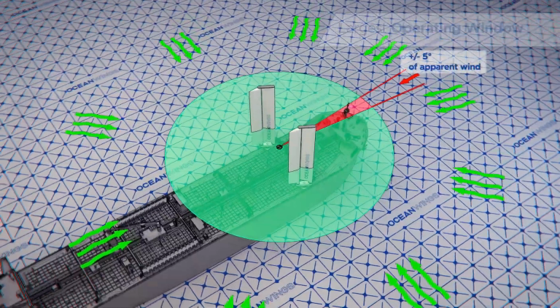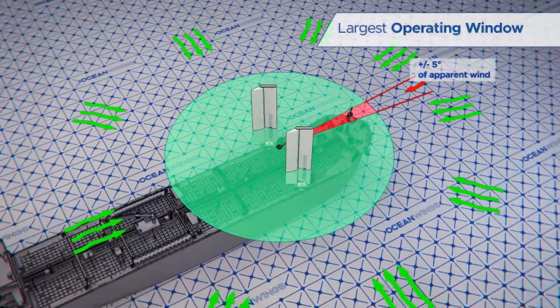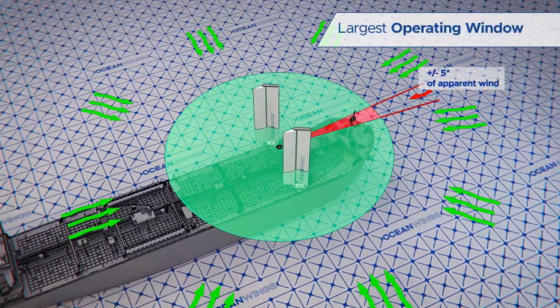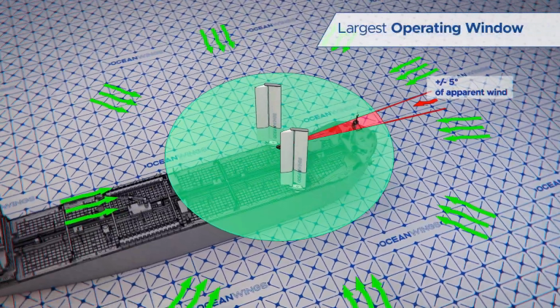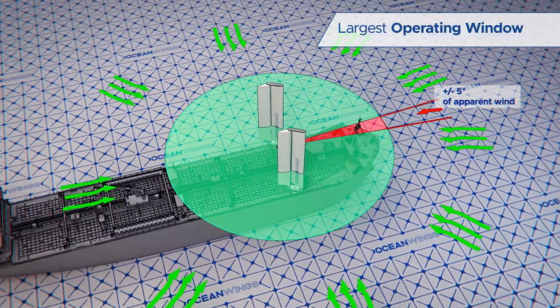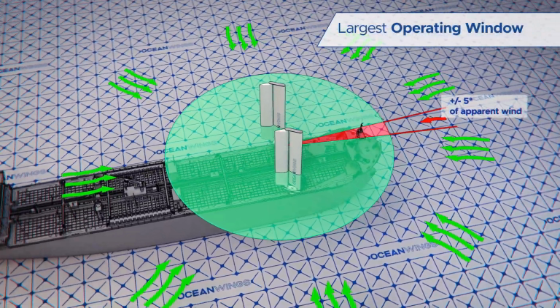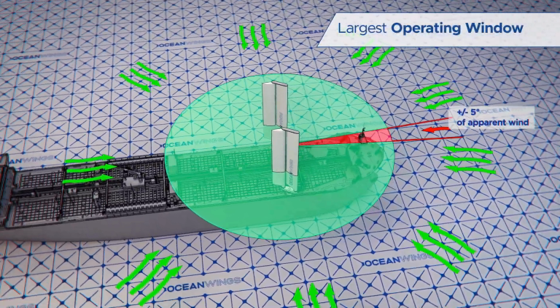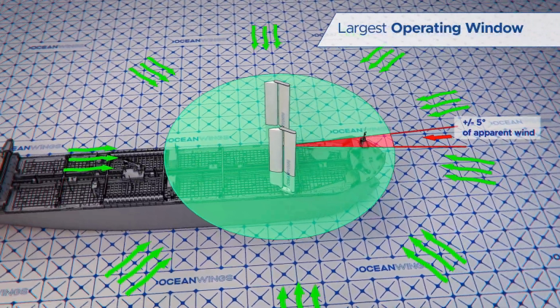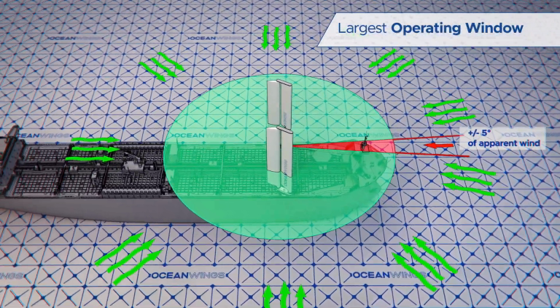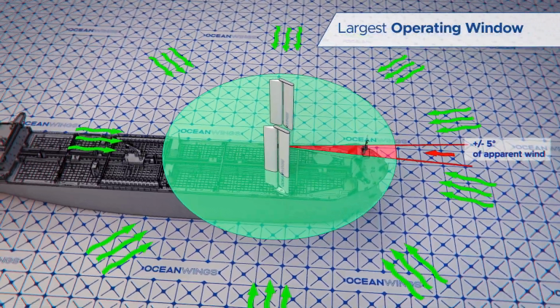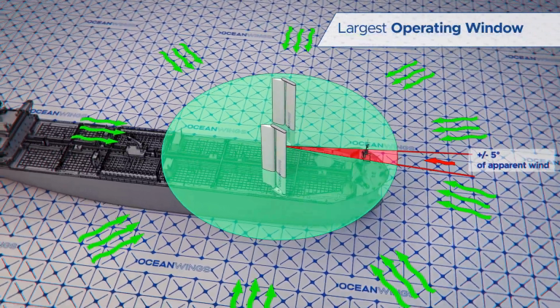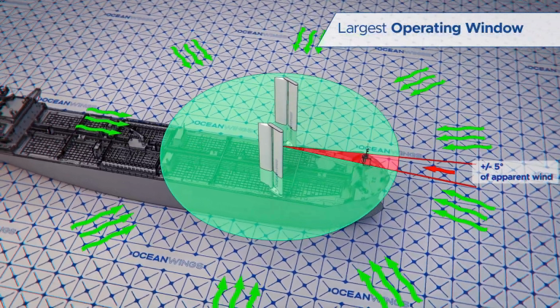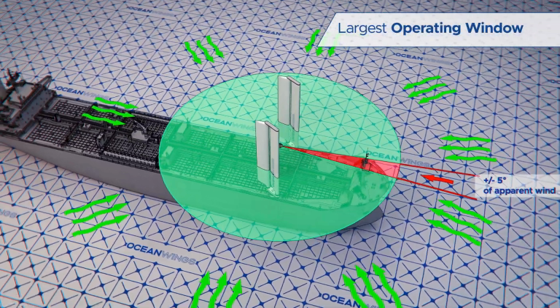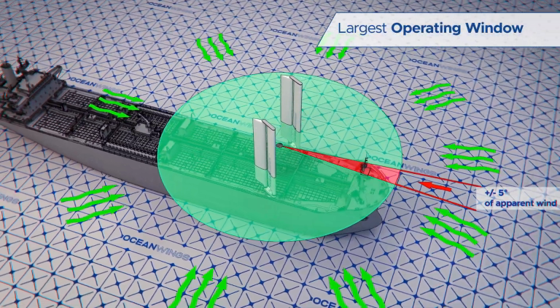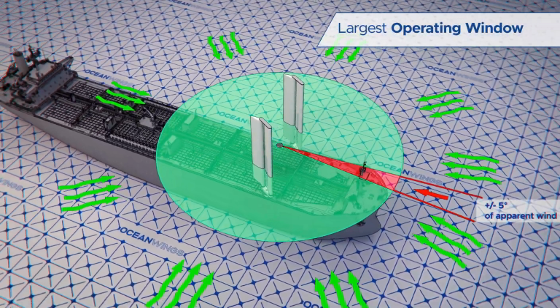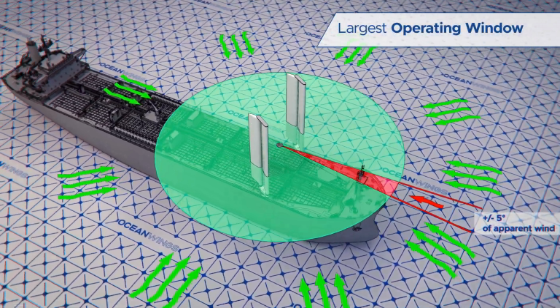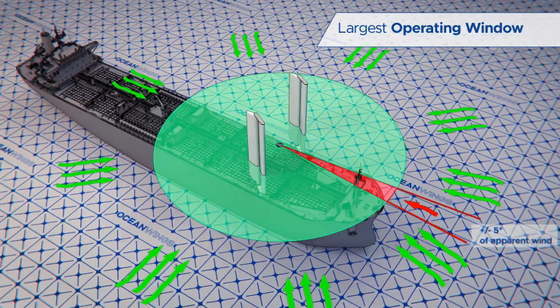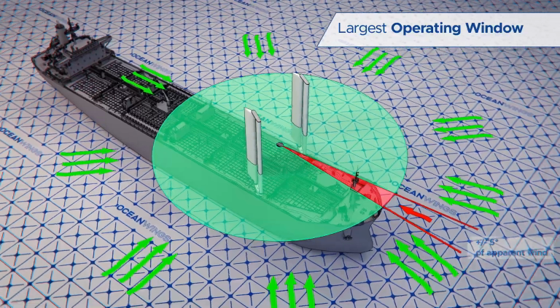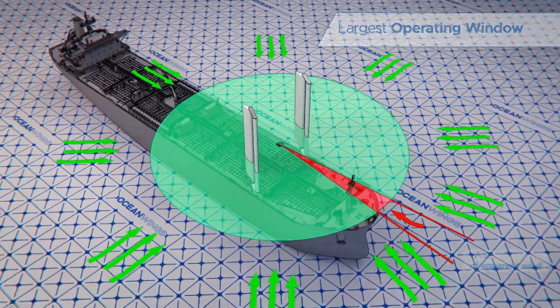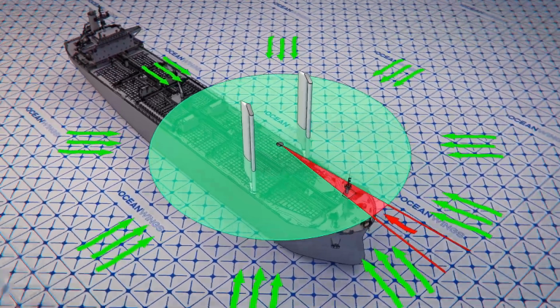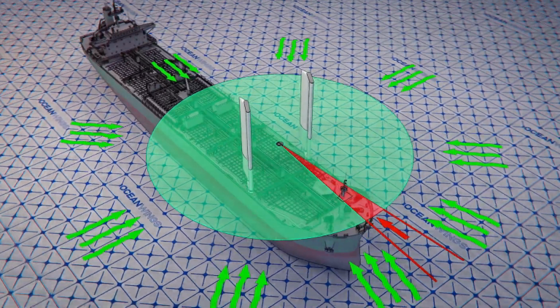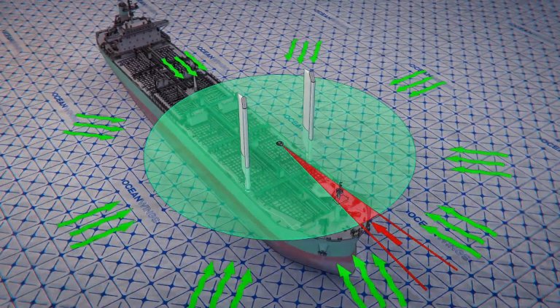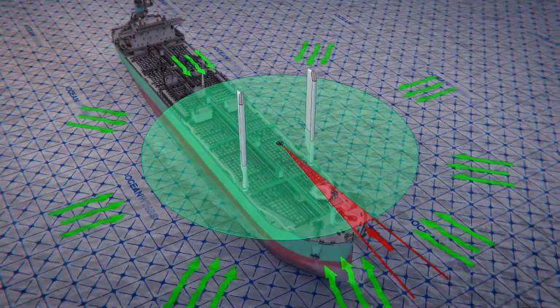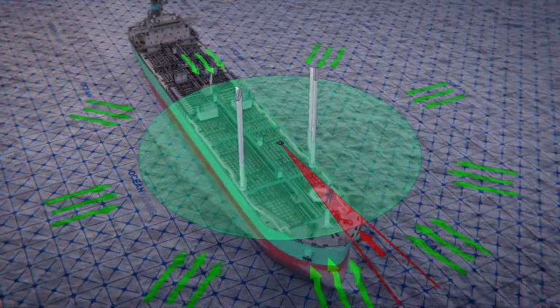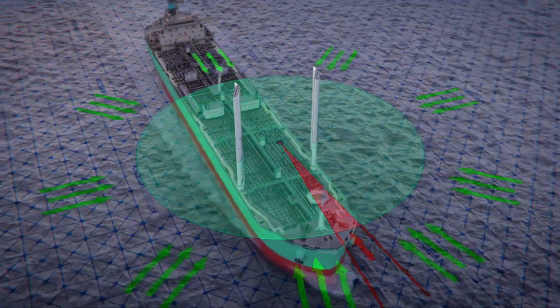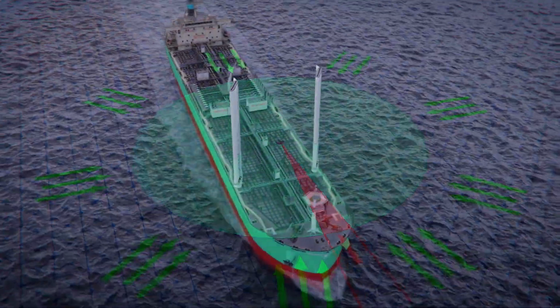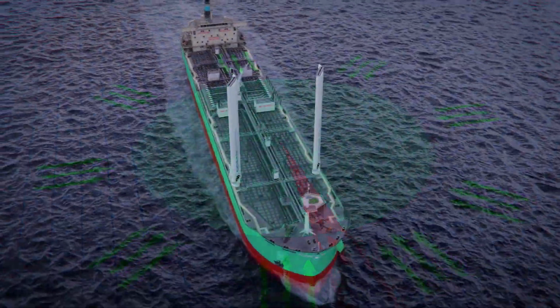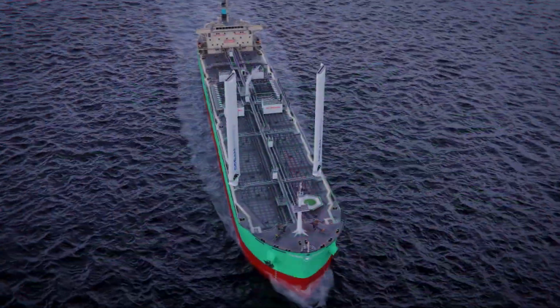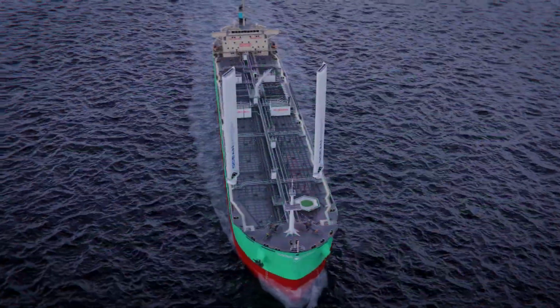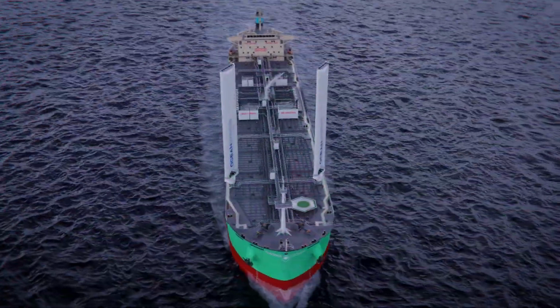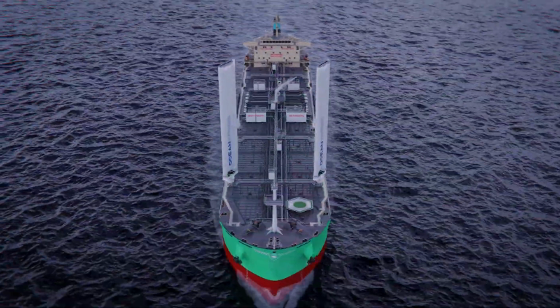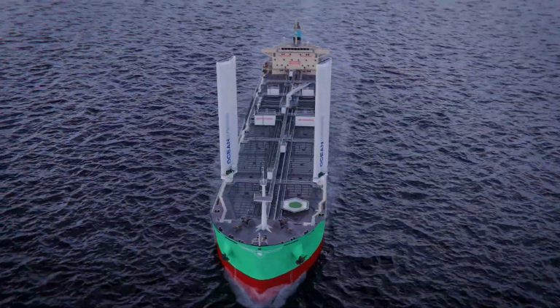Ocean Wings offers best-in-class payback thanks to its unique ability to deliver thrust from five degrees of apparent wind angle.